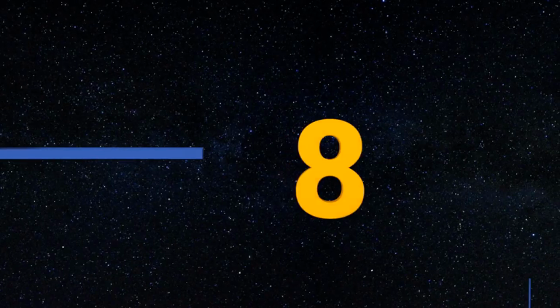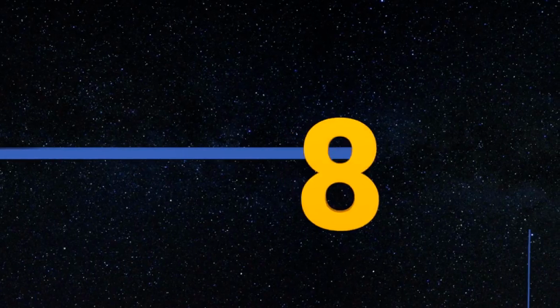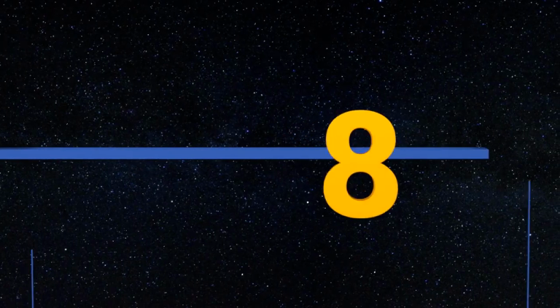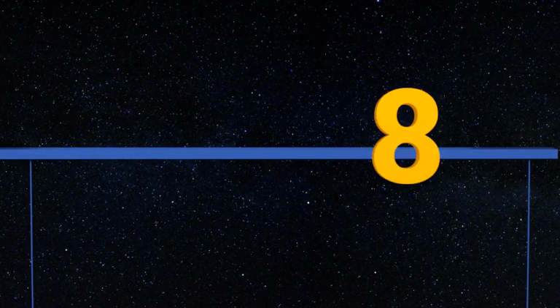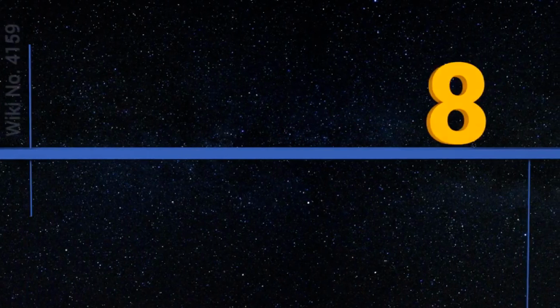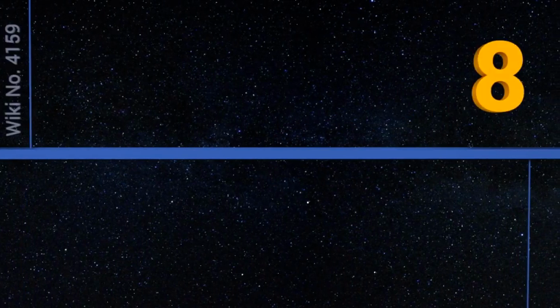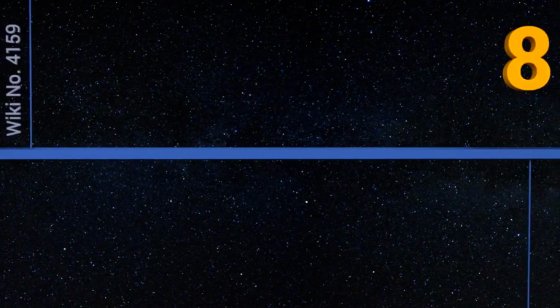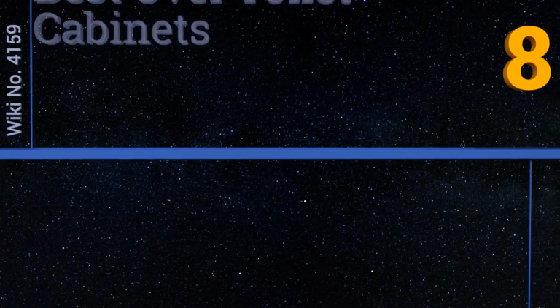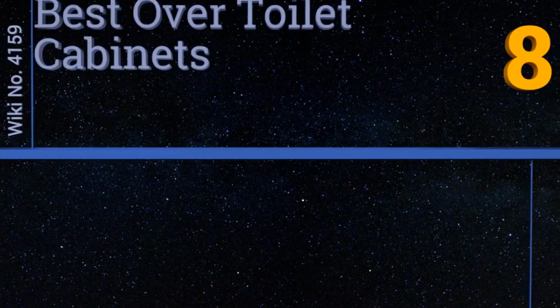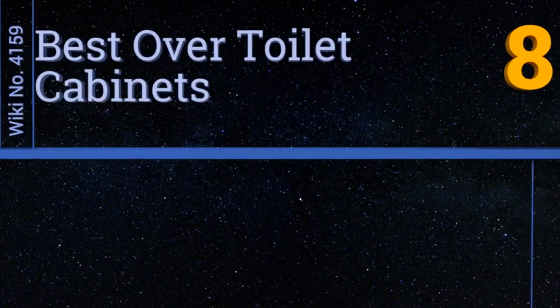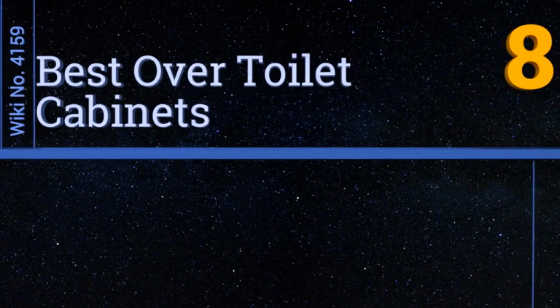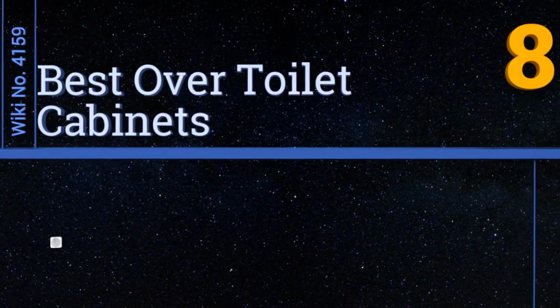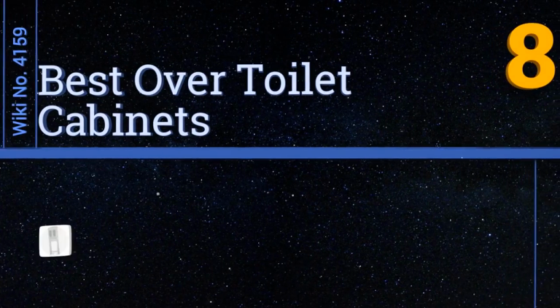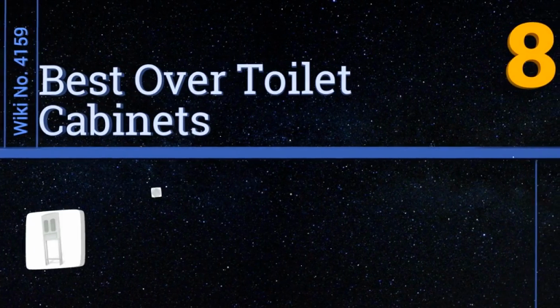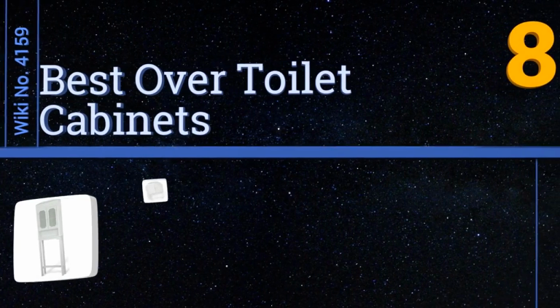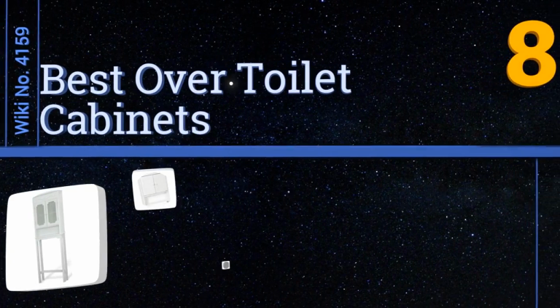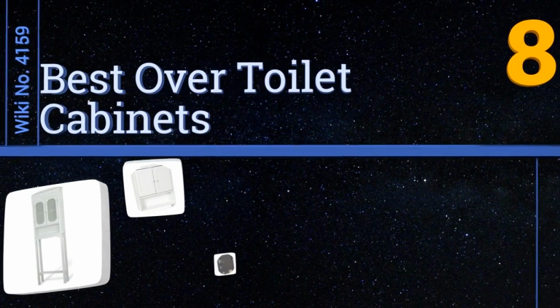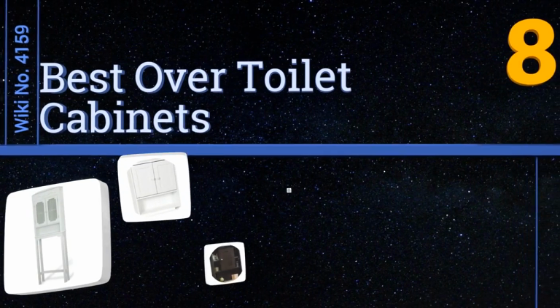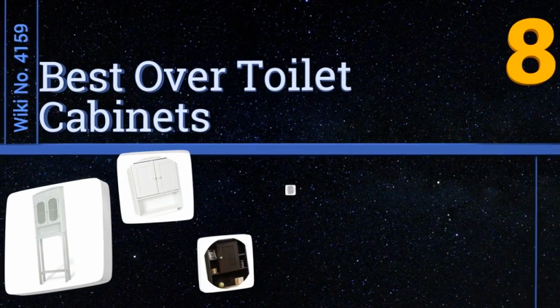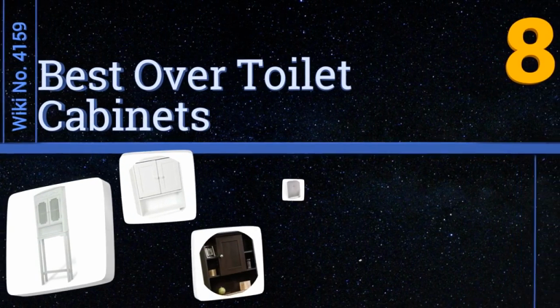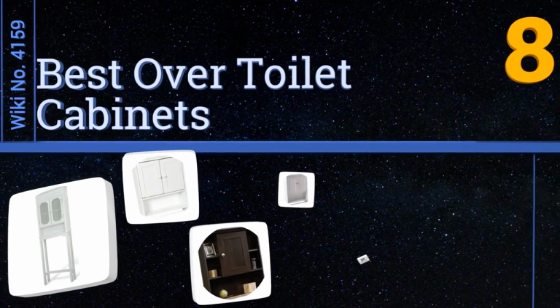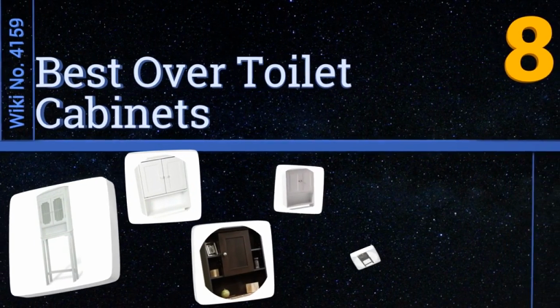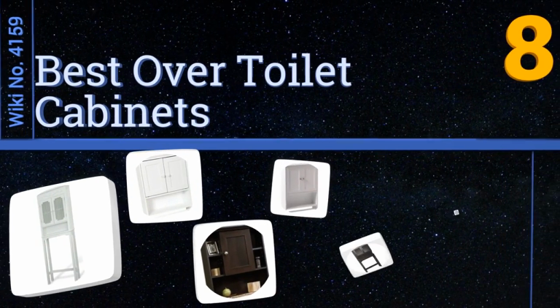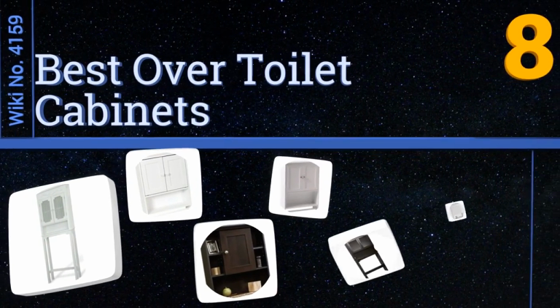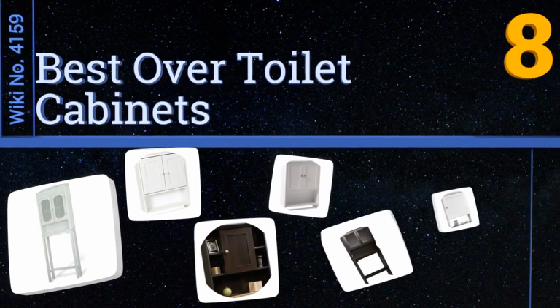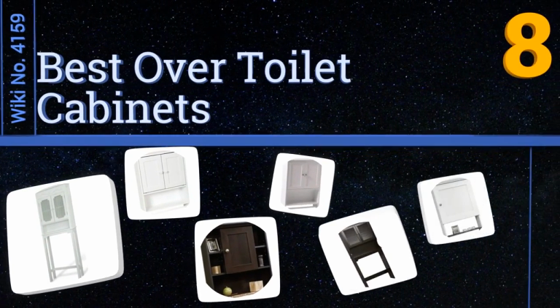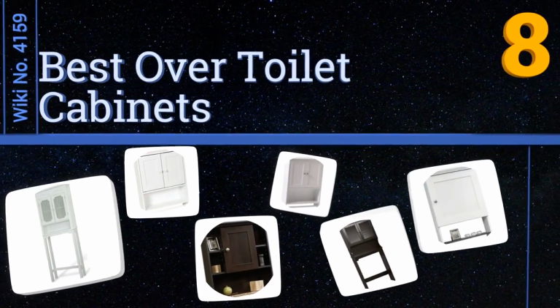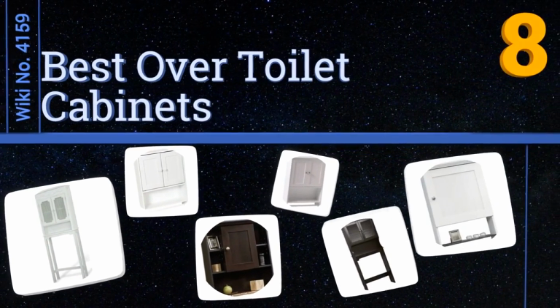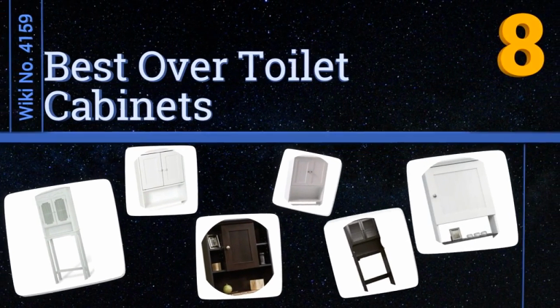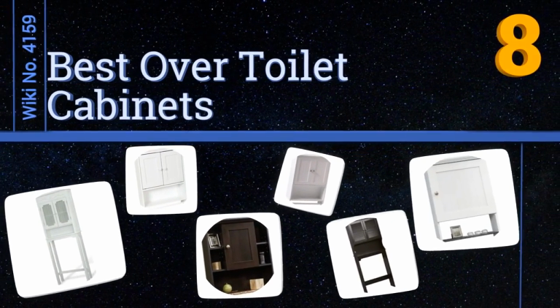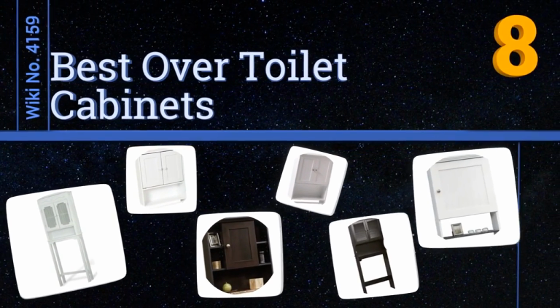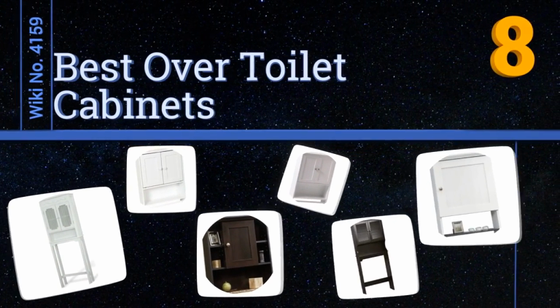EasyVid presents the eight best over toilet cabinets. Let's get started with the list.